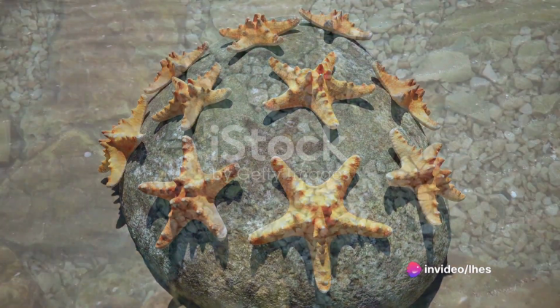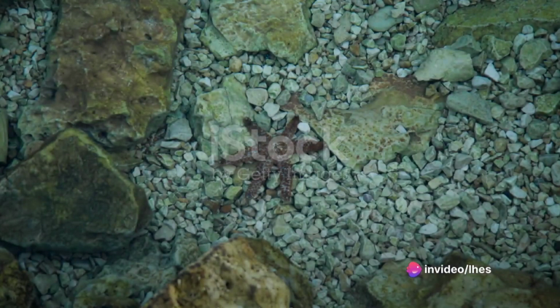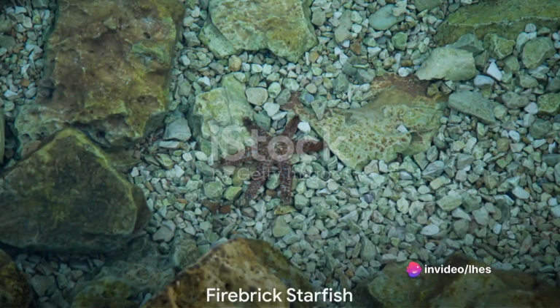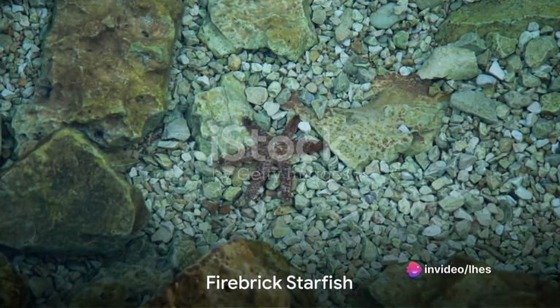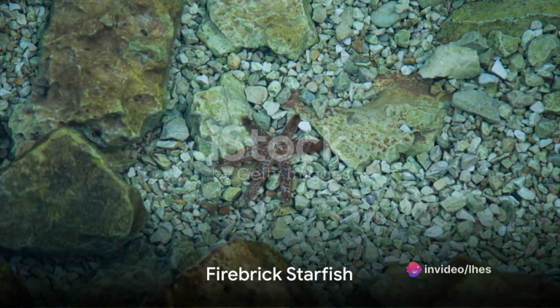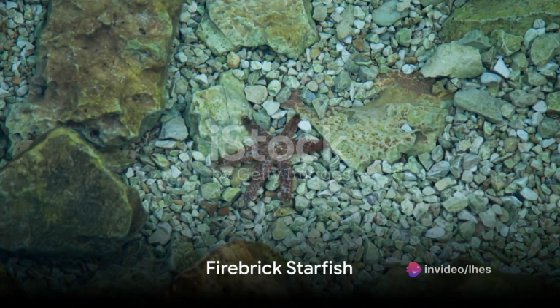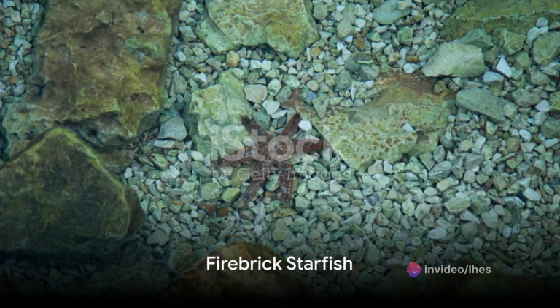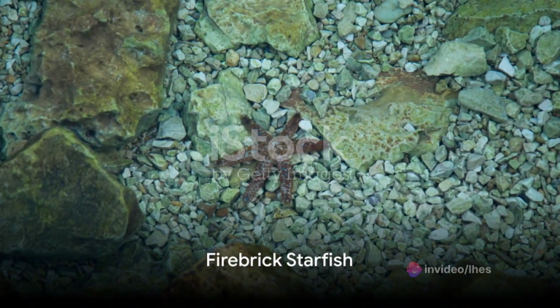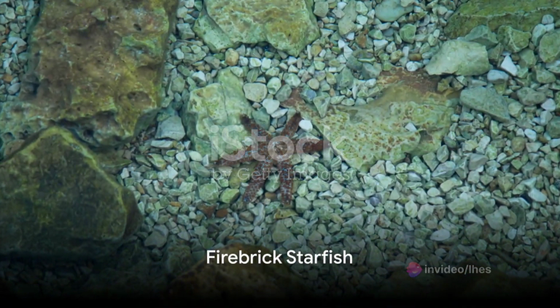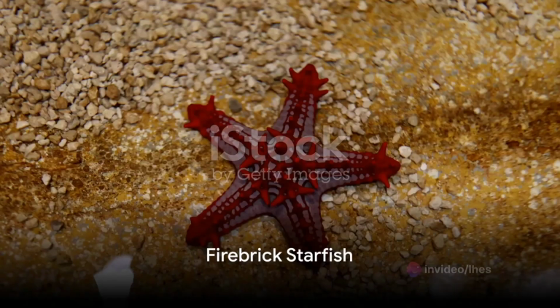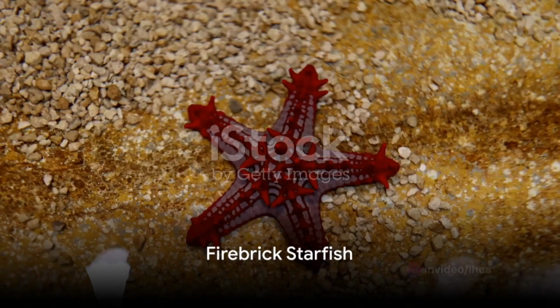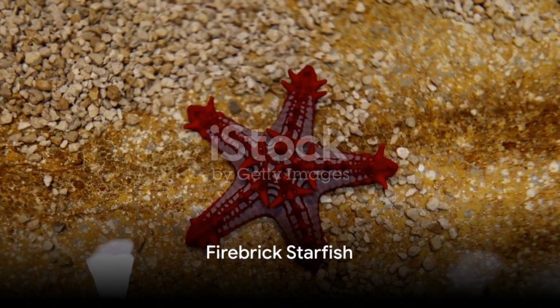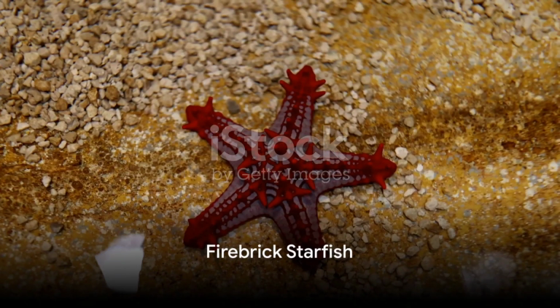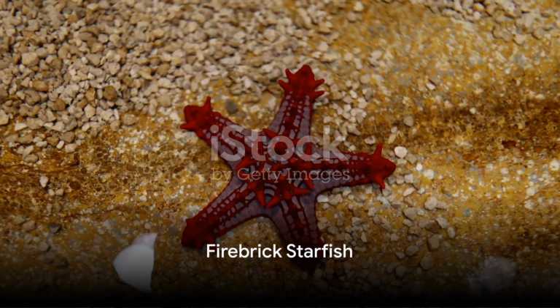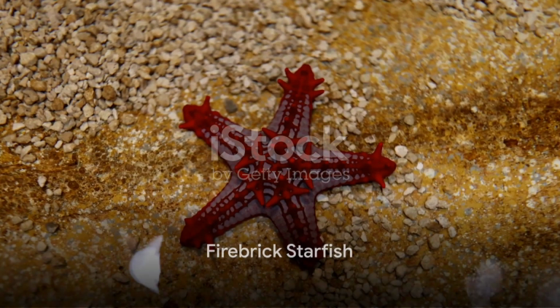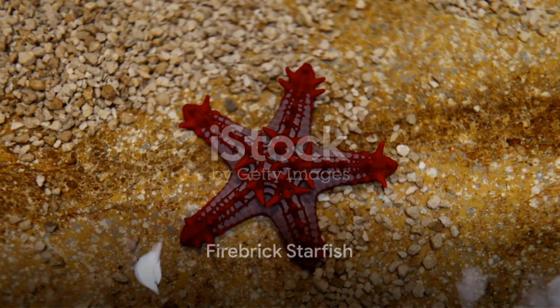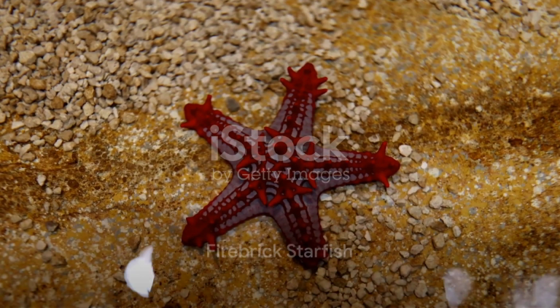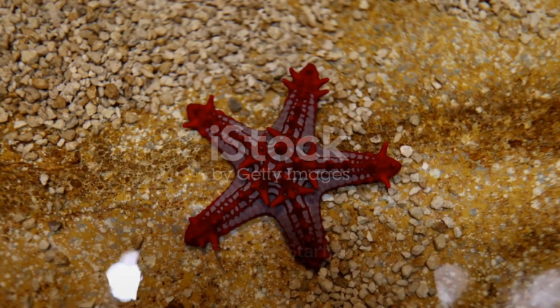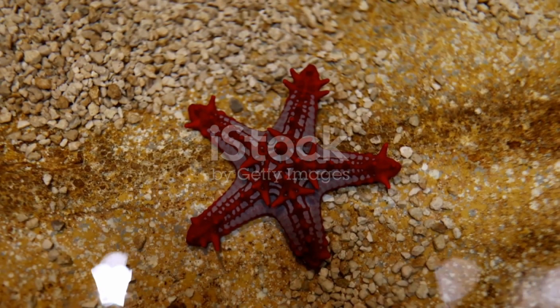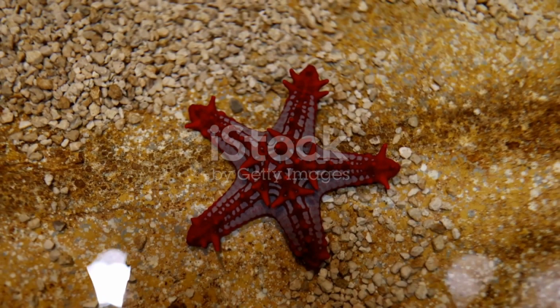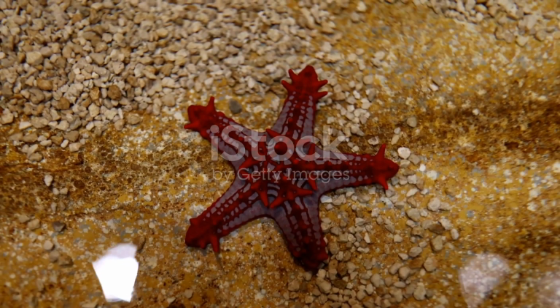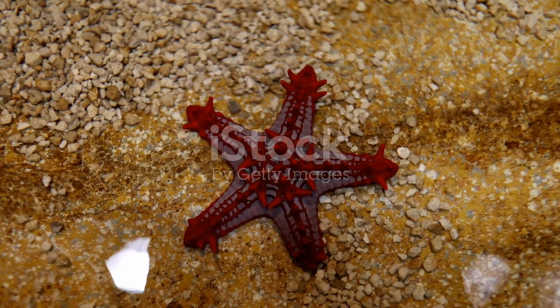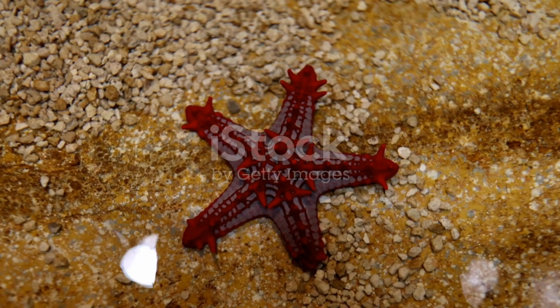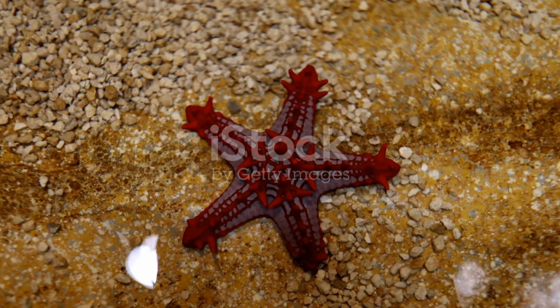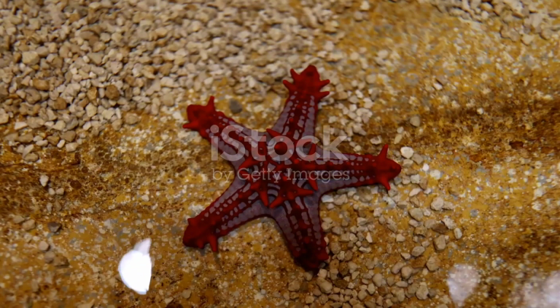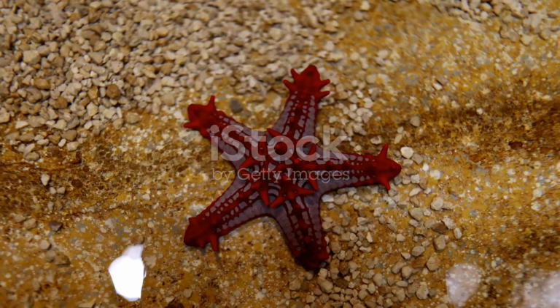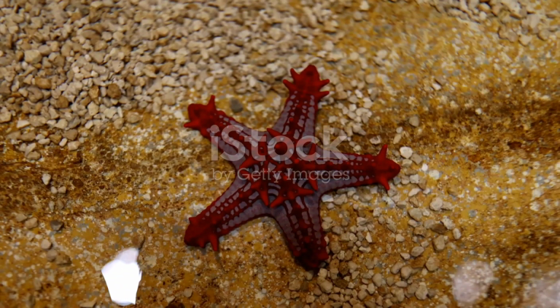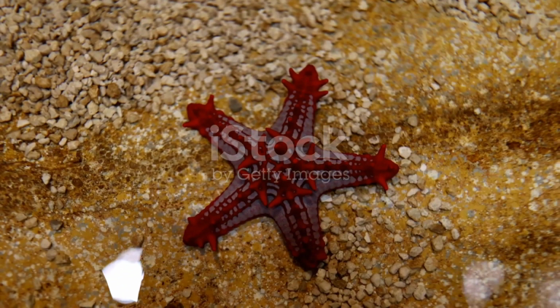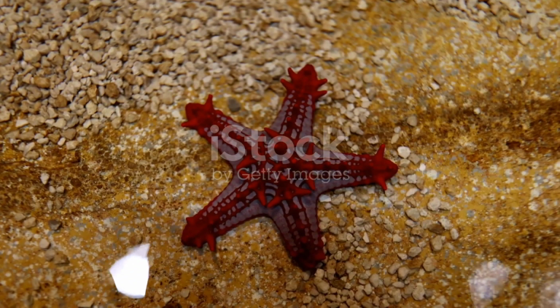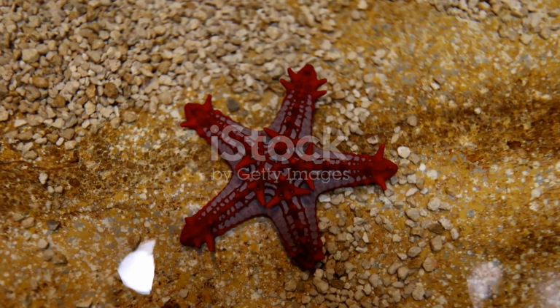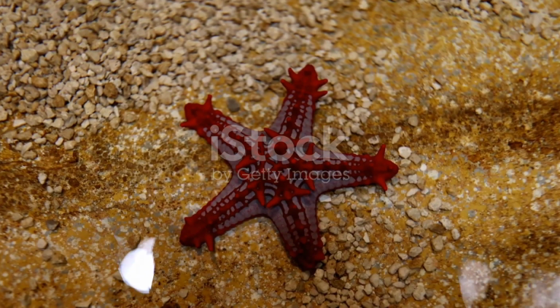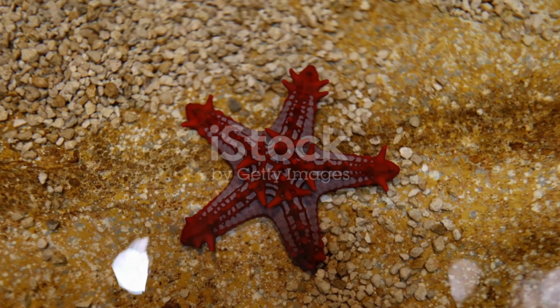The firebrick starfish, named for its striking reddish color, is a remarkable deep-sea dweller that resembles a brick in a blazing fire.